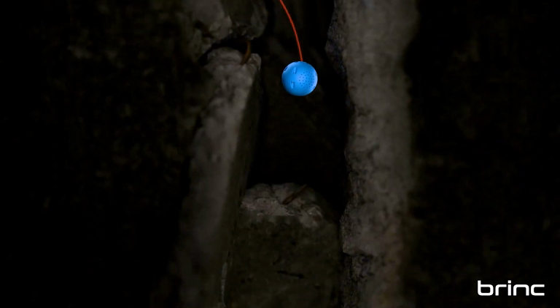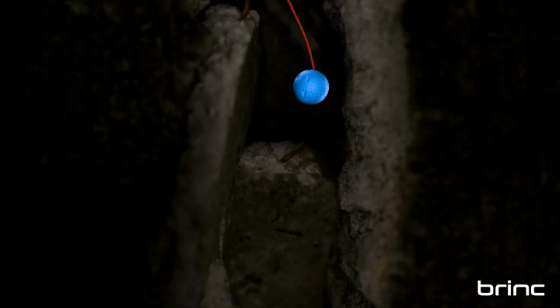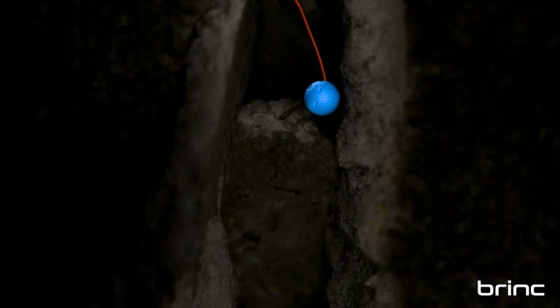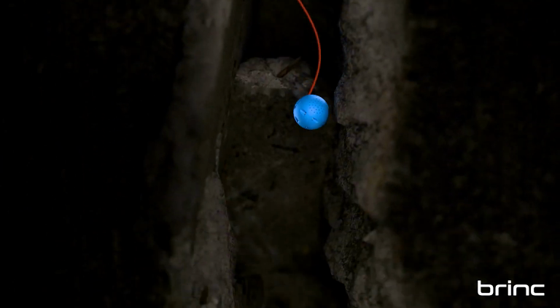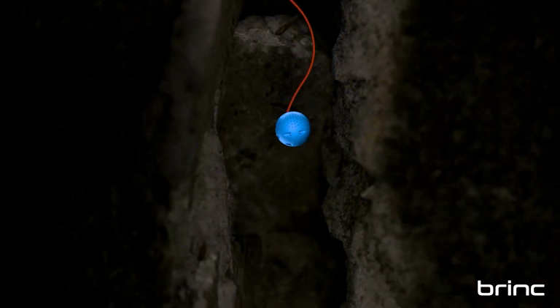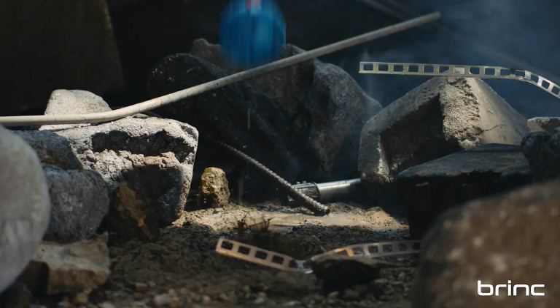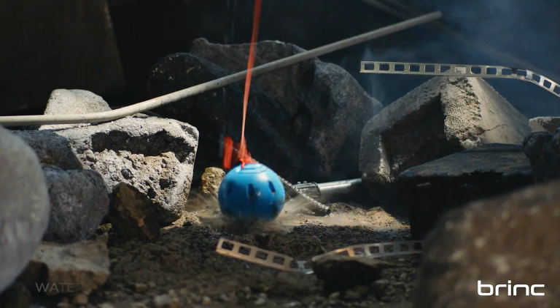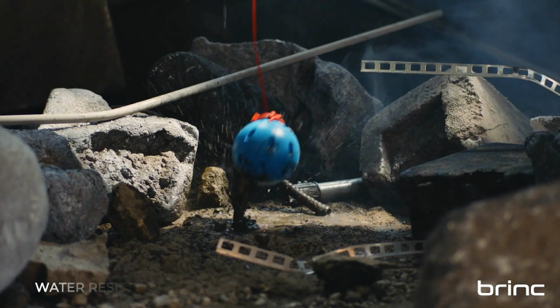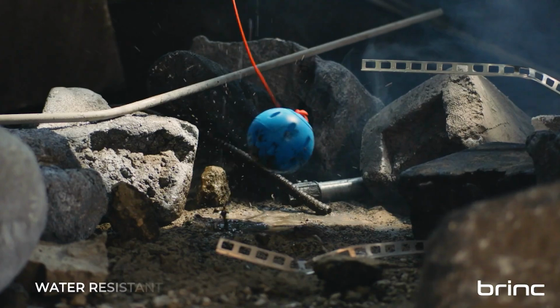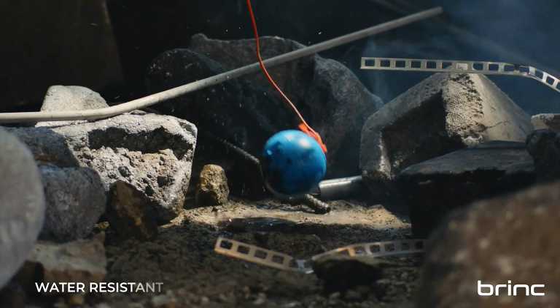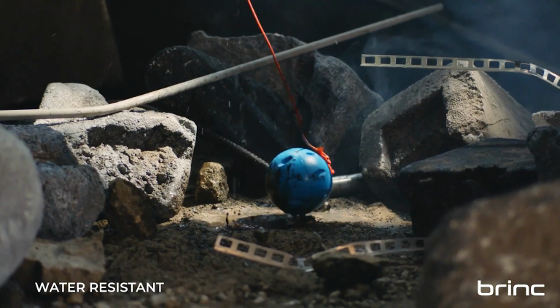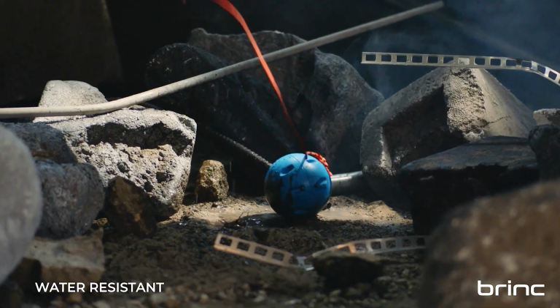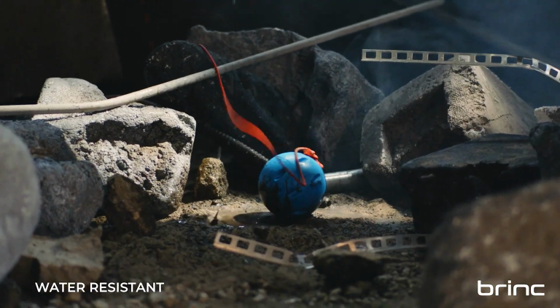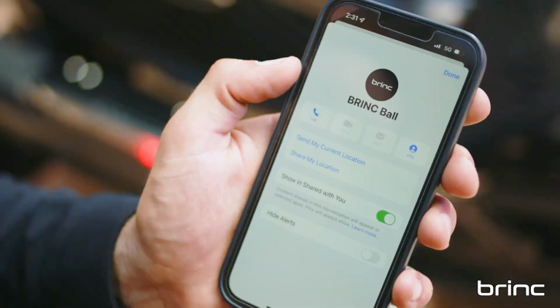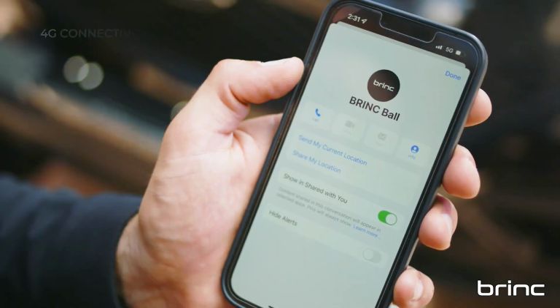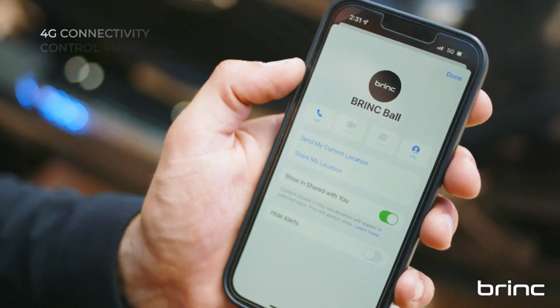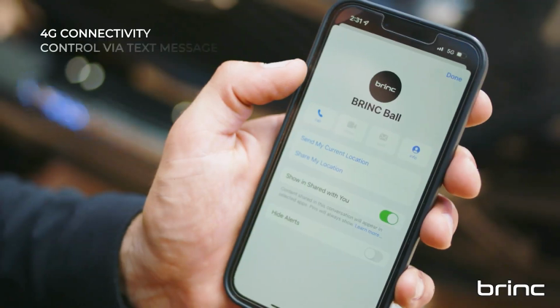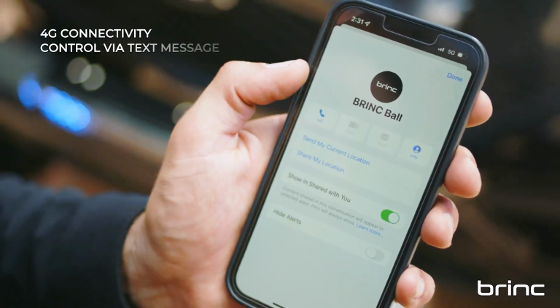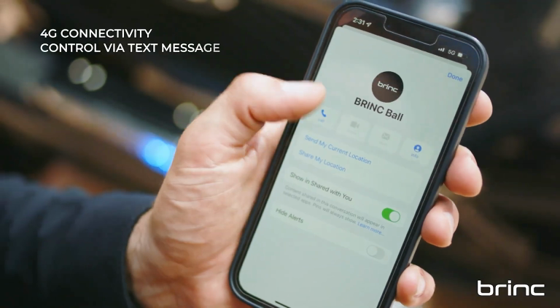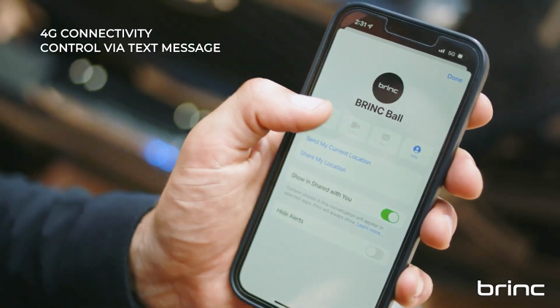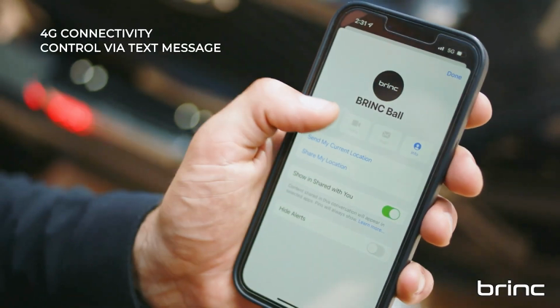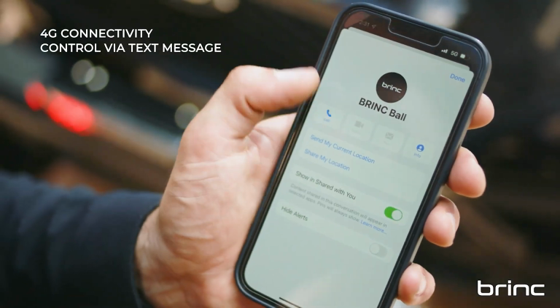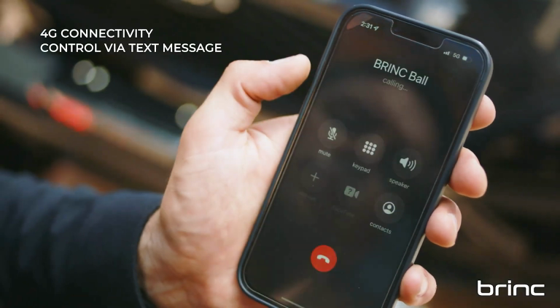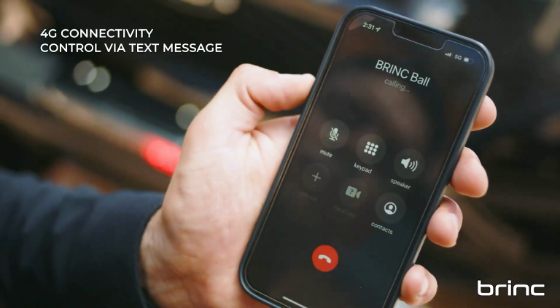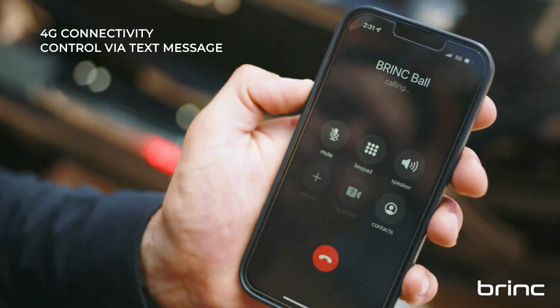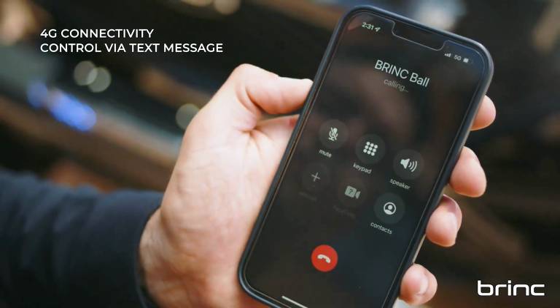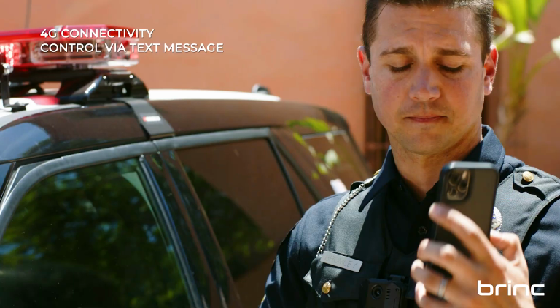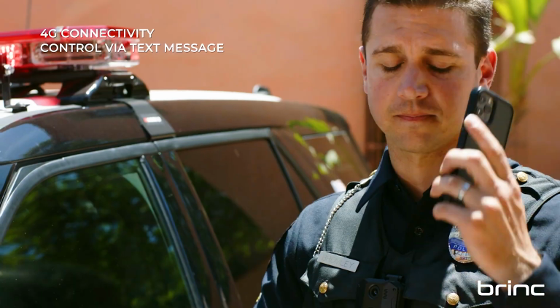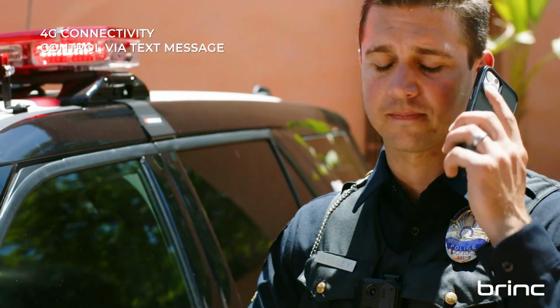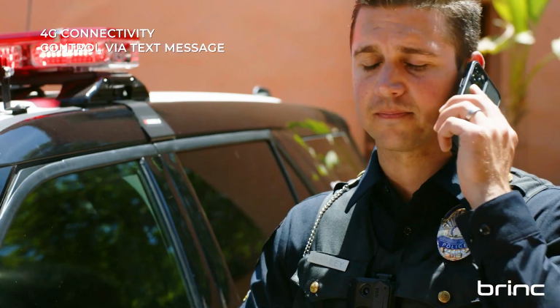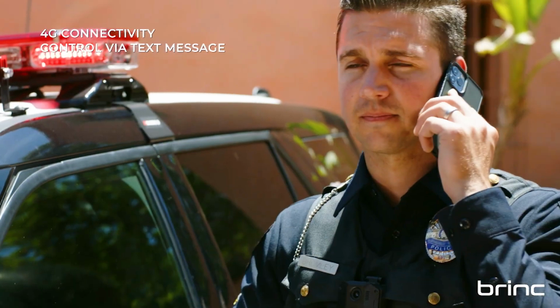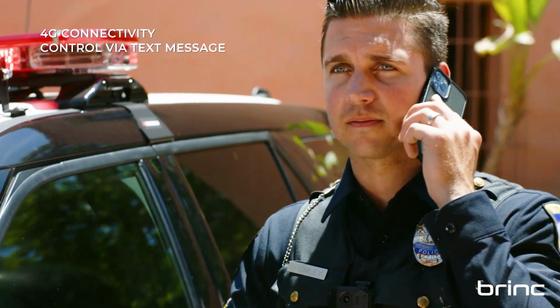Once deployed and activated, rescuers can communicate with victims and plan their next moves accordingly.